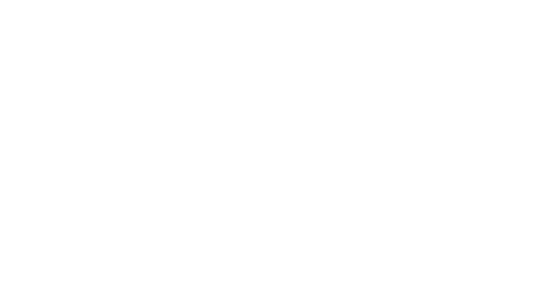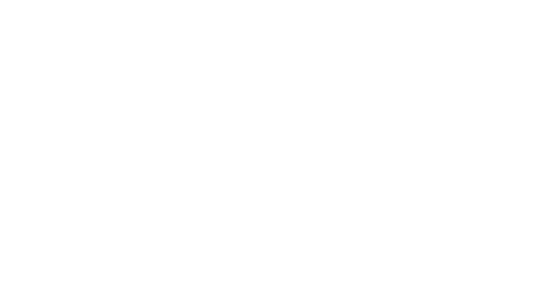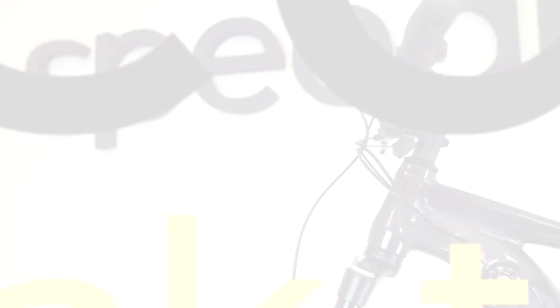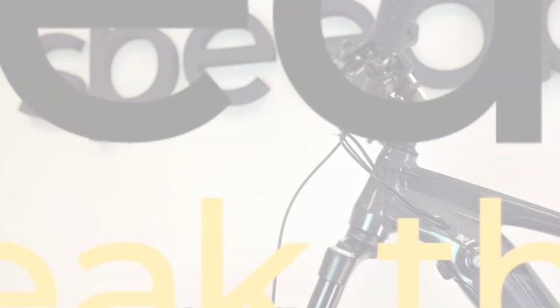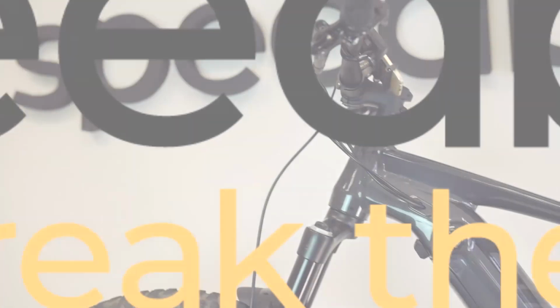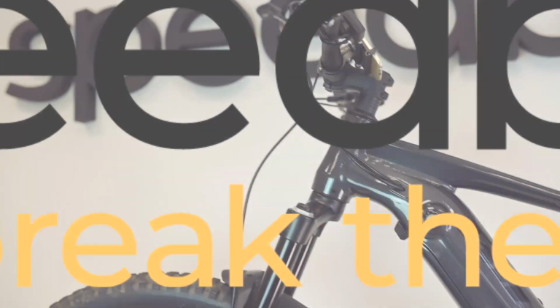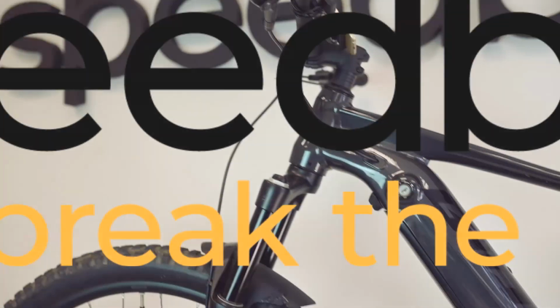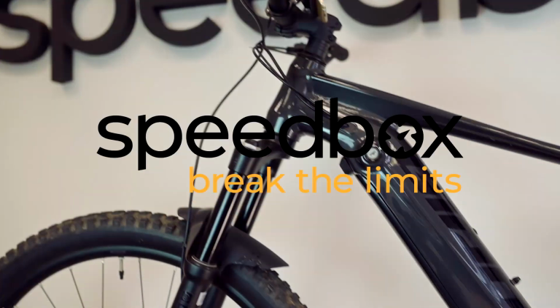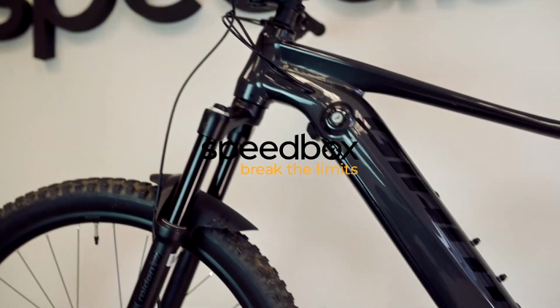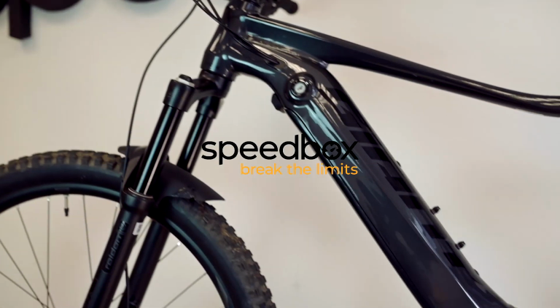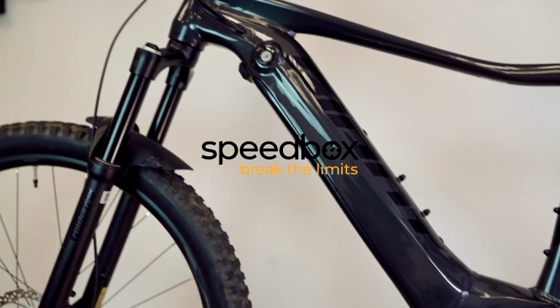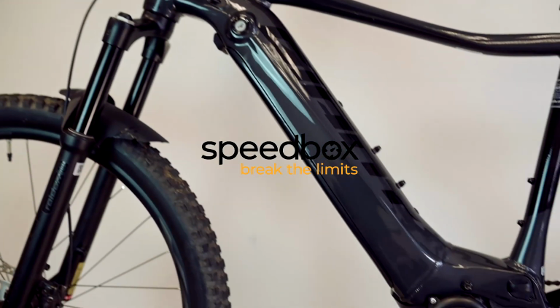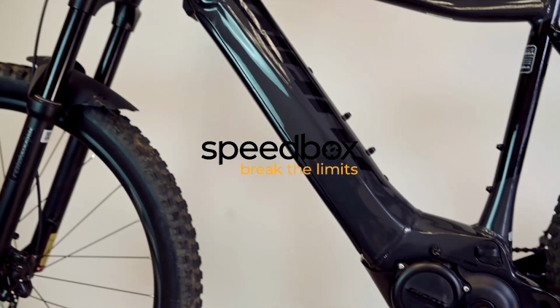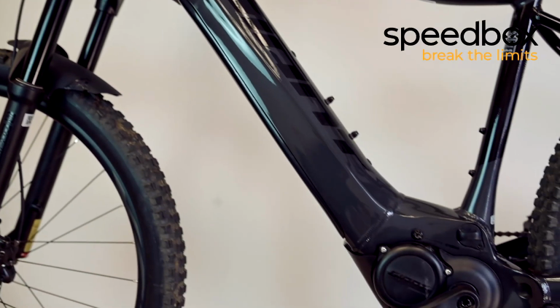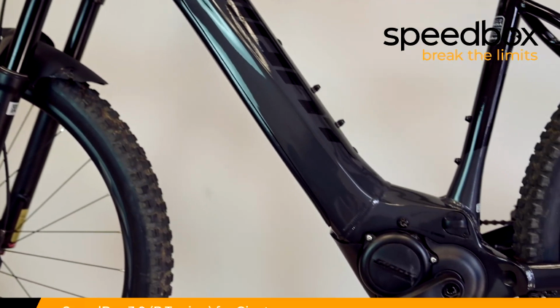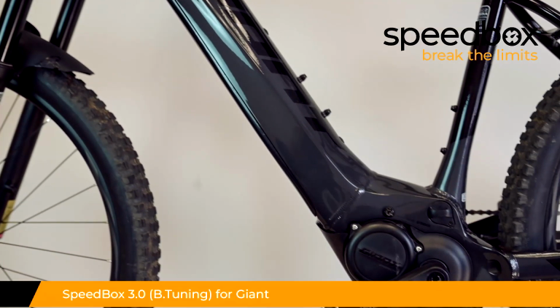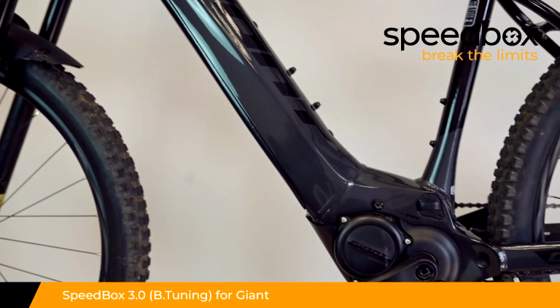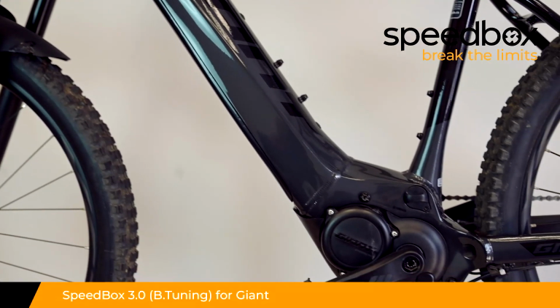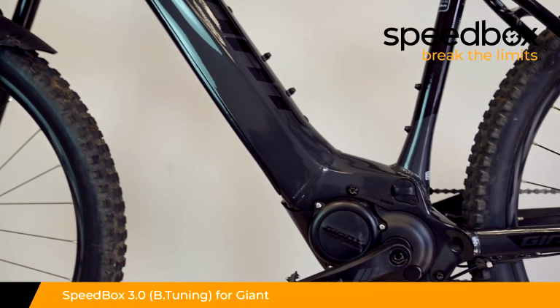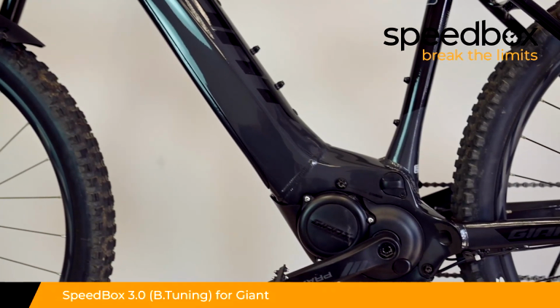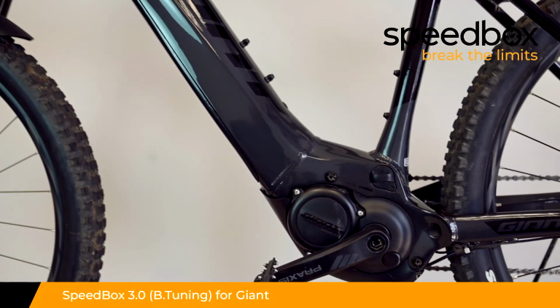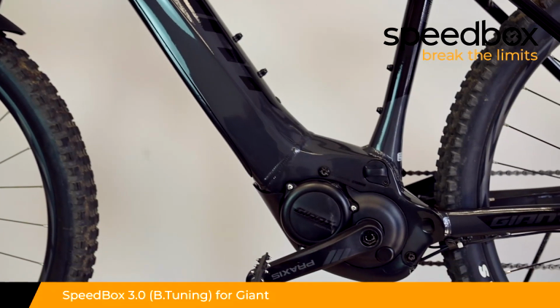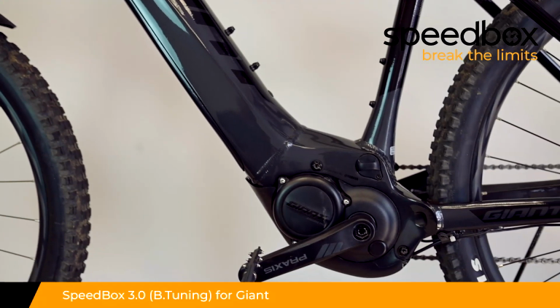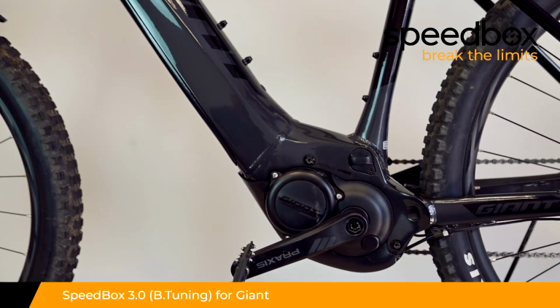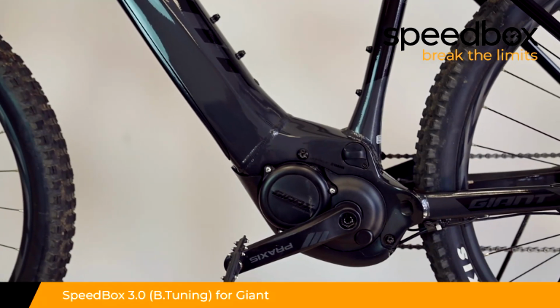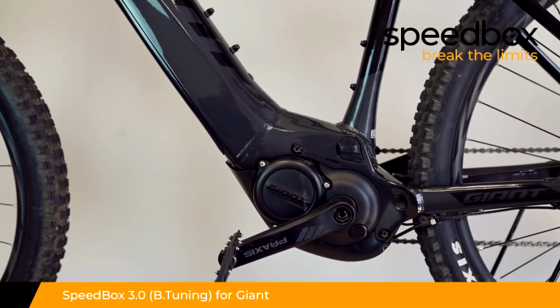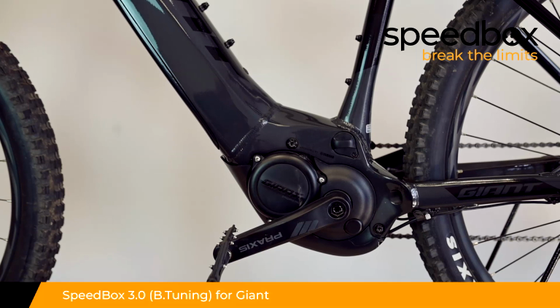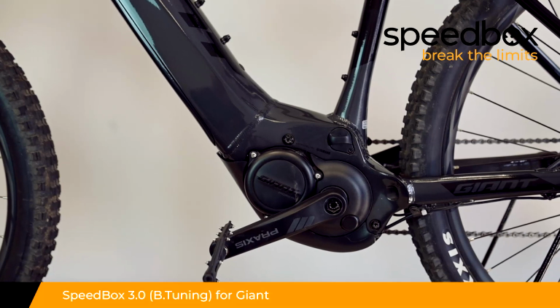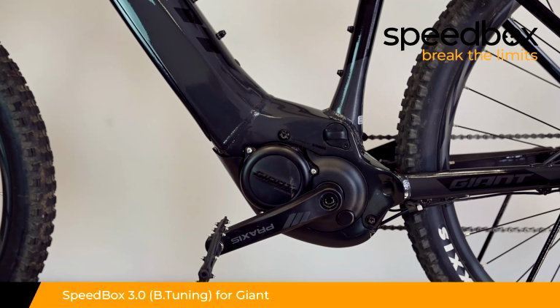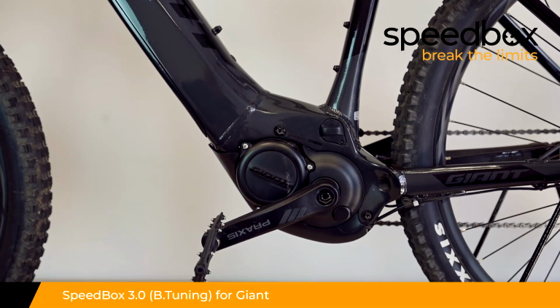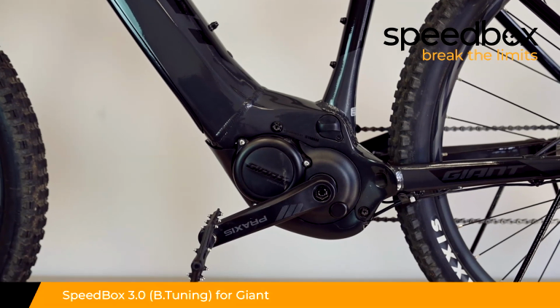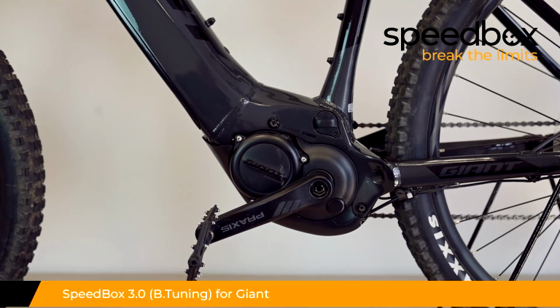Speedbox. Break the limits. Speedbox 3.0 for Giant, optionally with B-tuning.